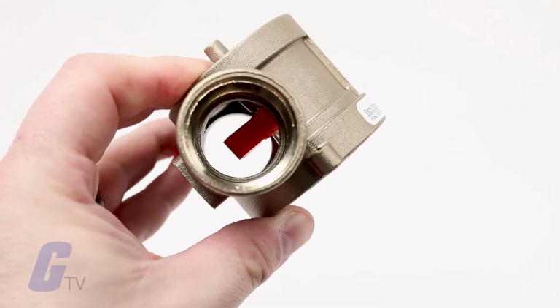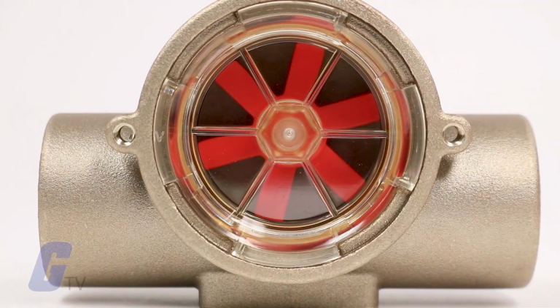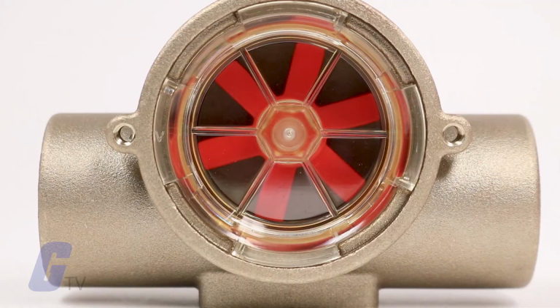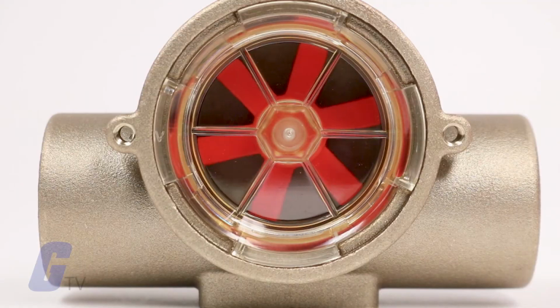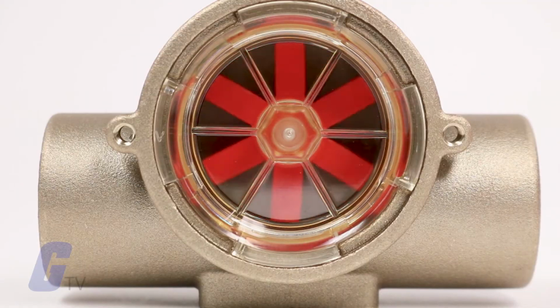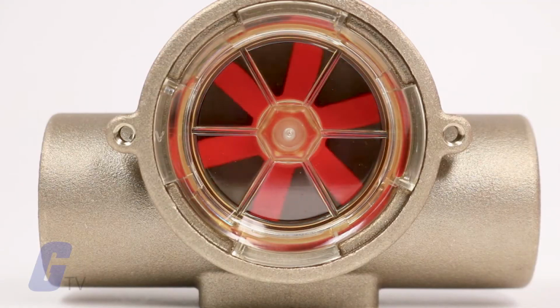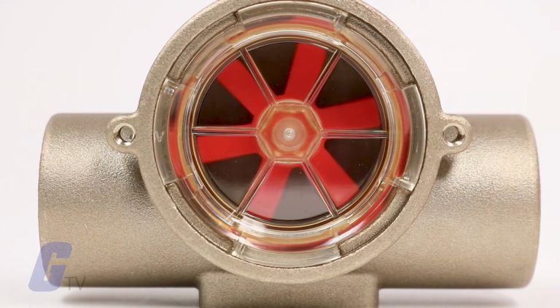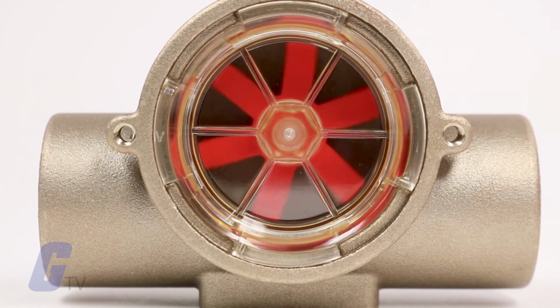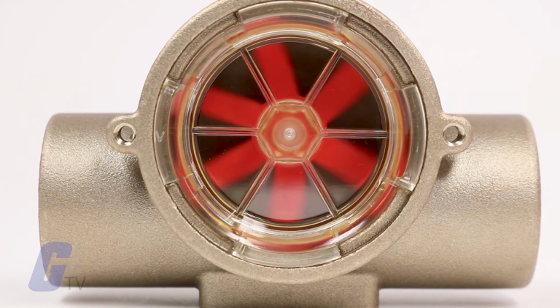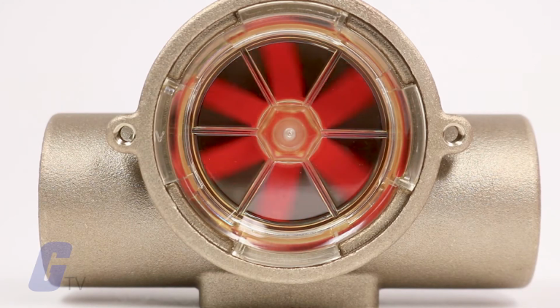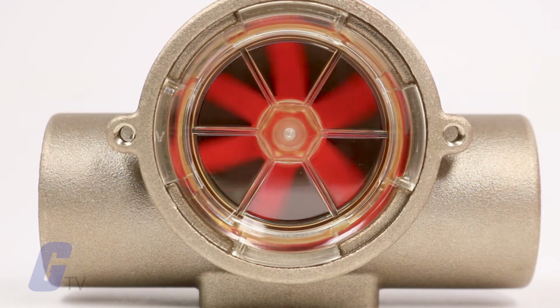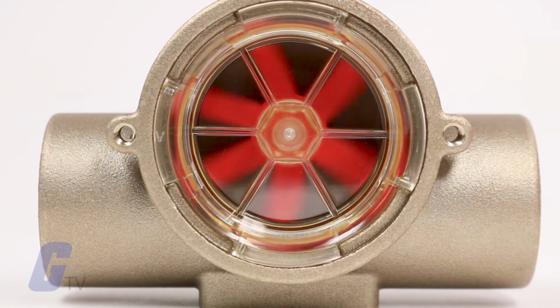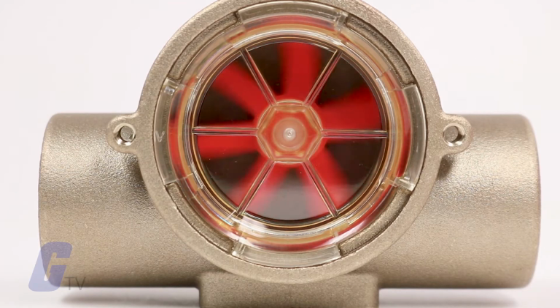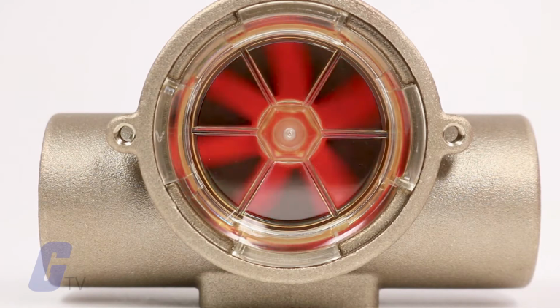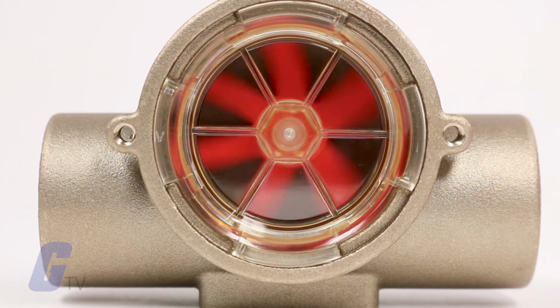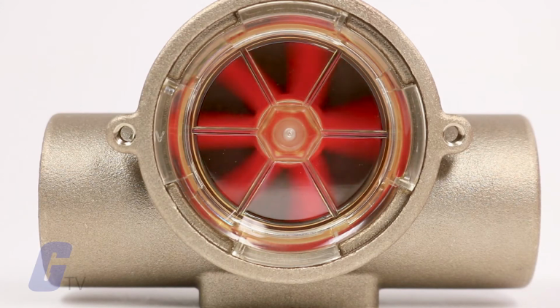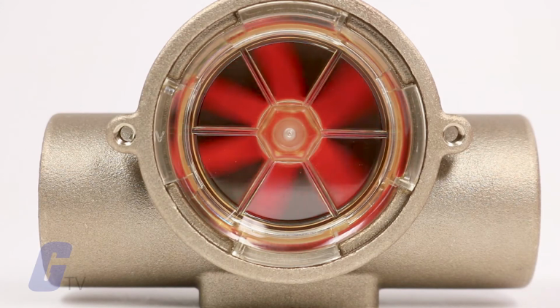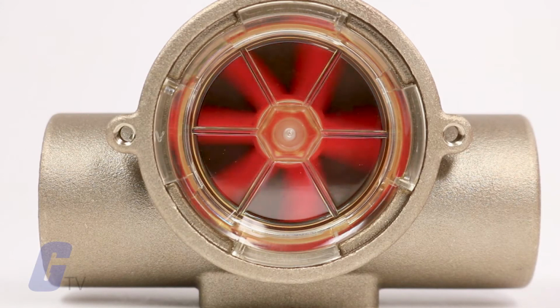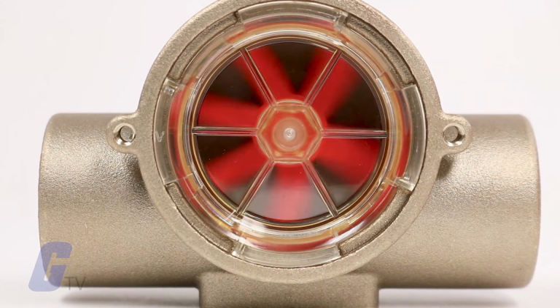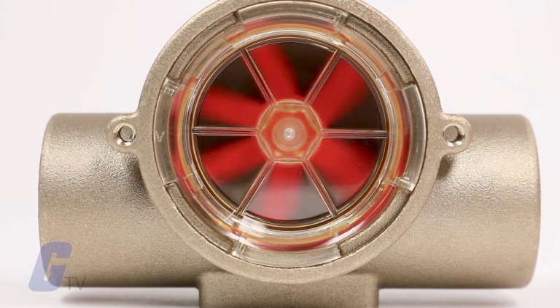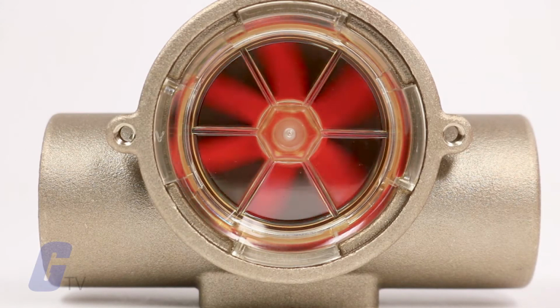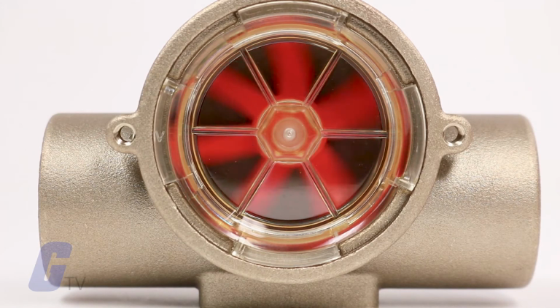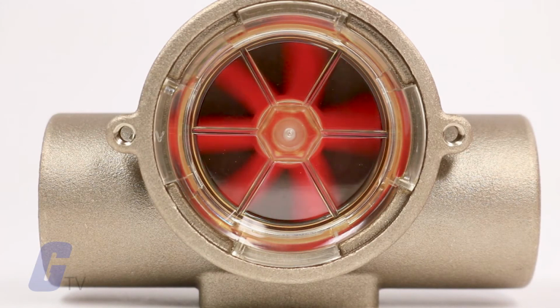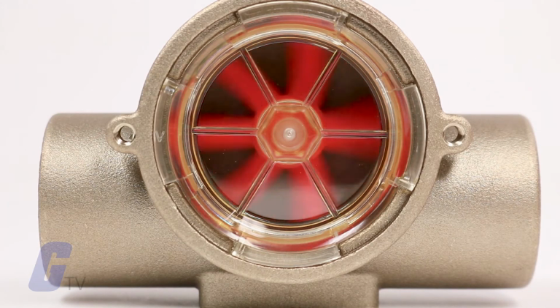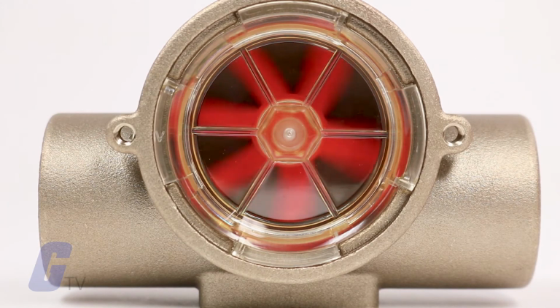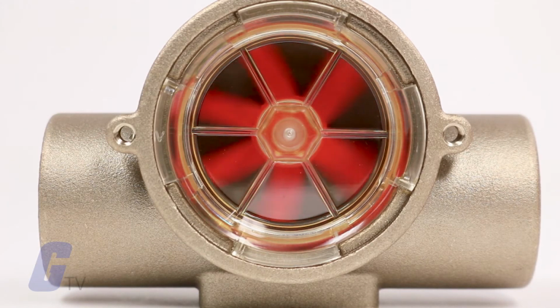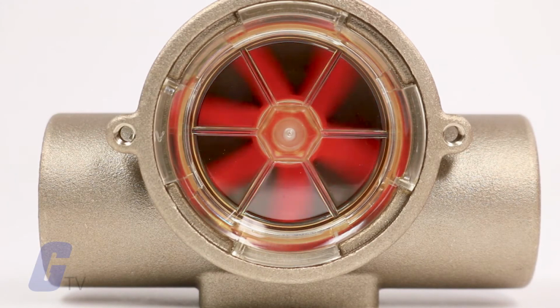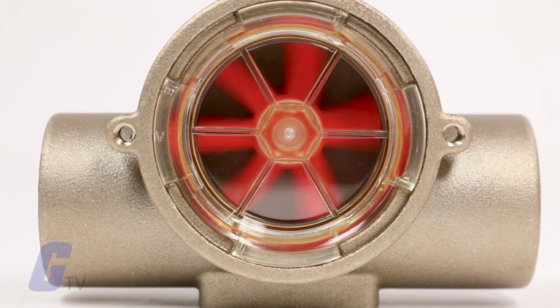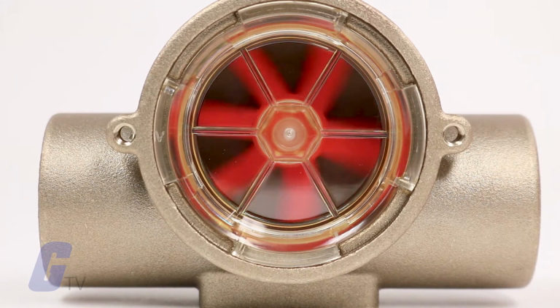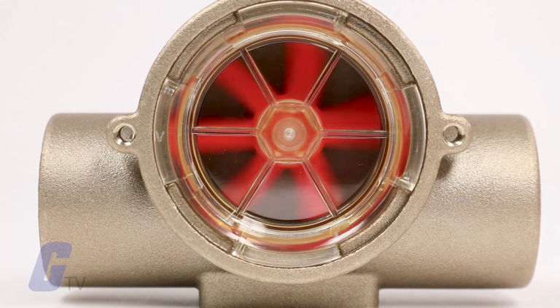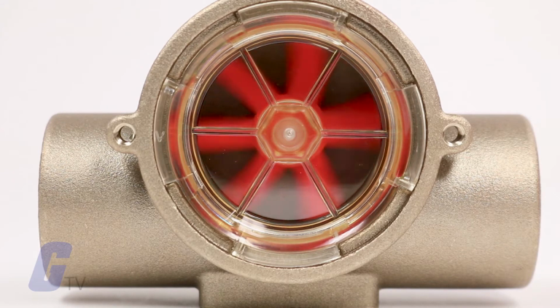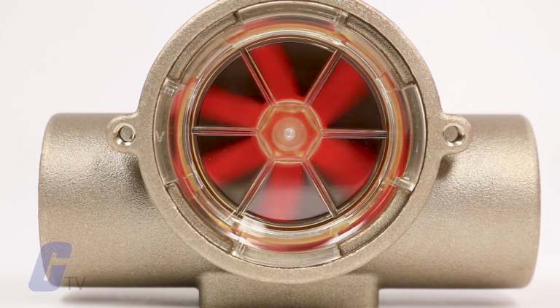As liquid passes through the rotor flow body, the rotor spins at a rate proportional to flow.